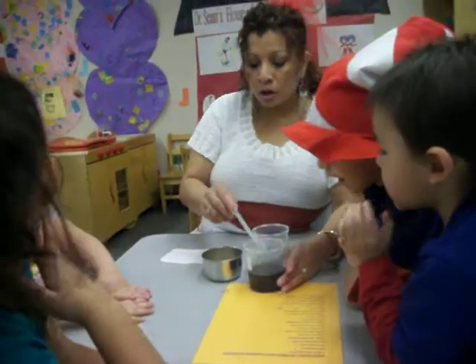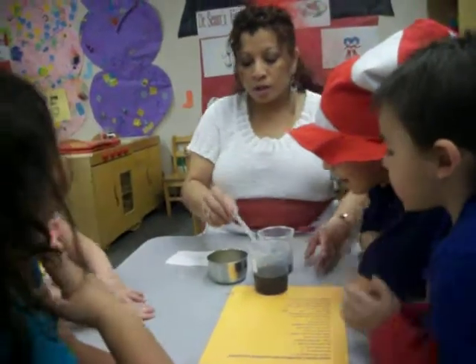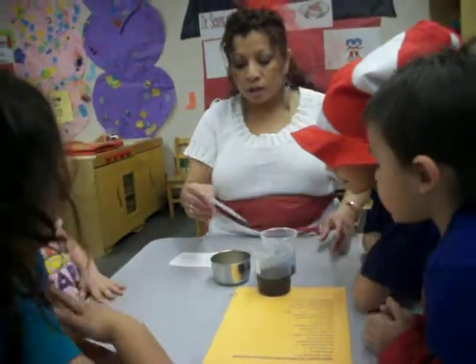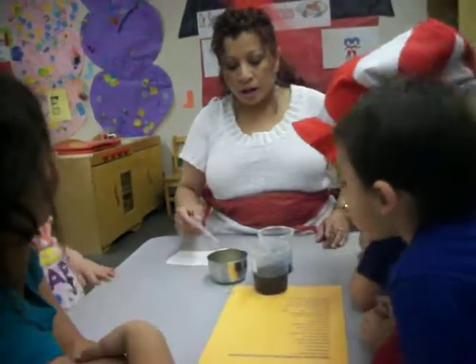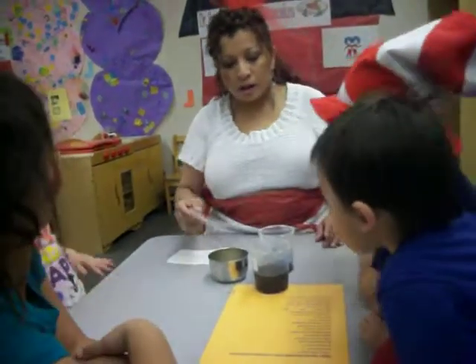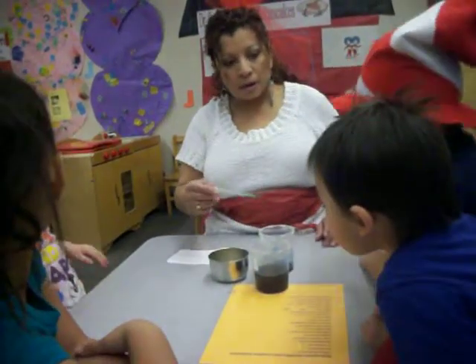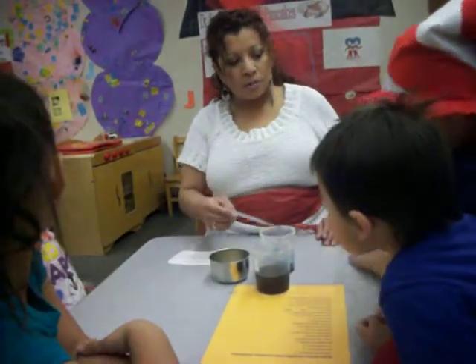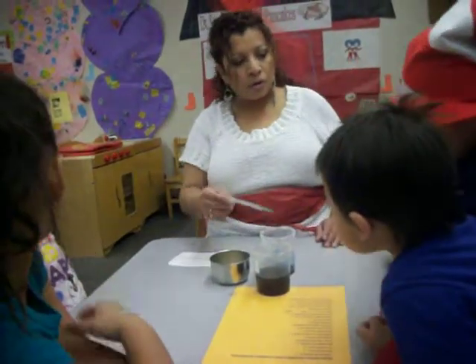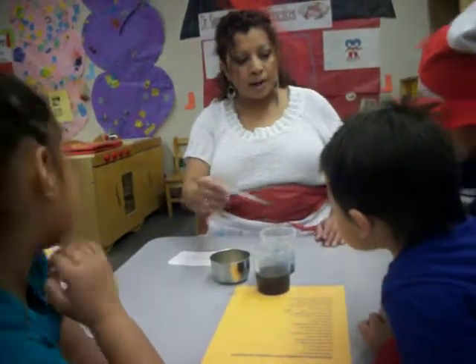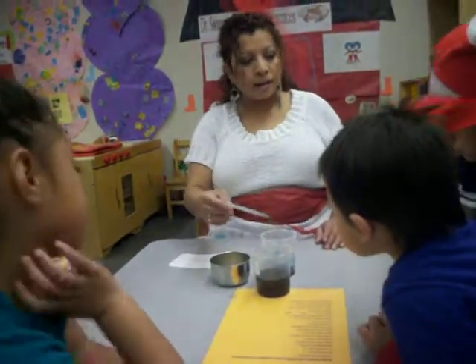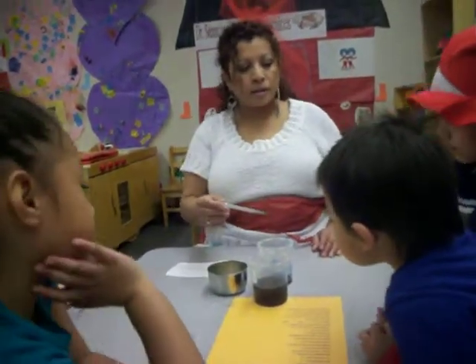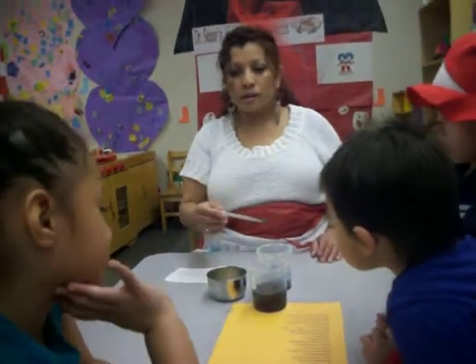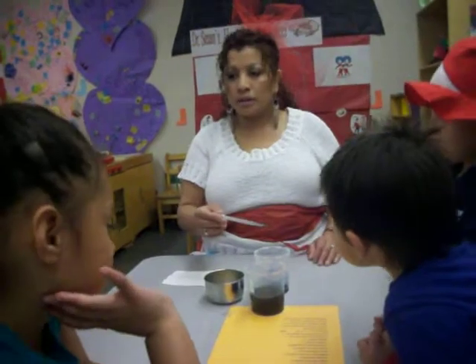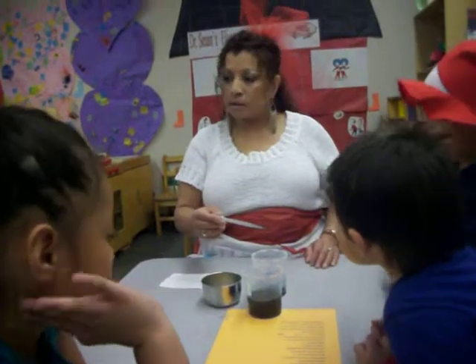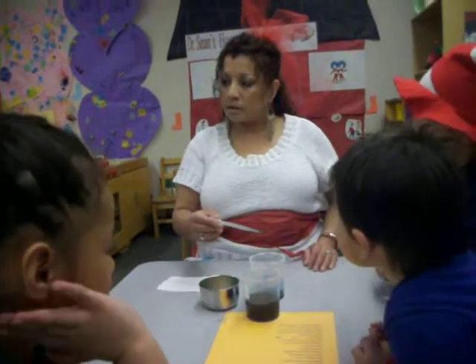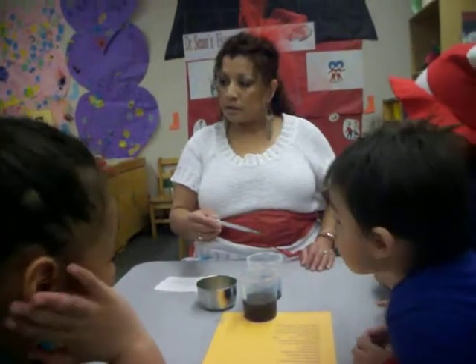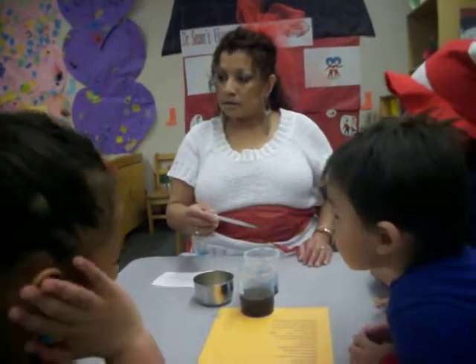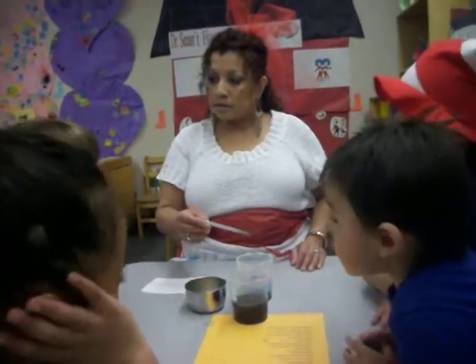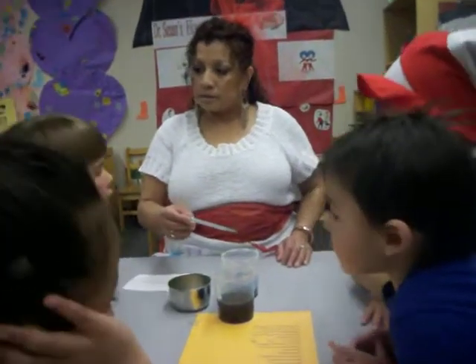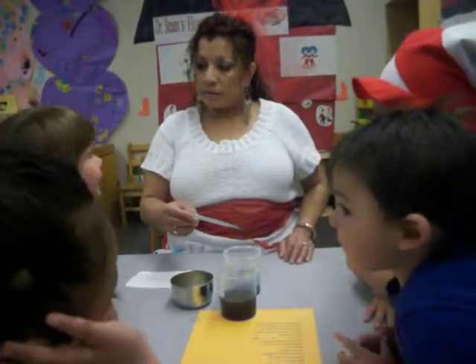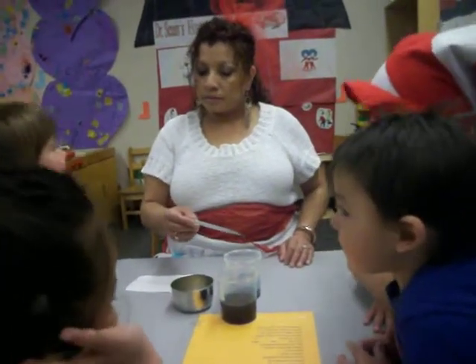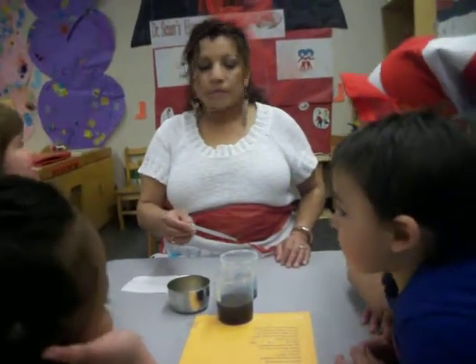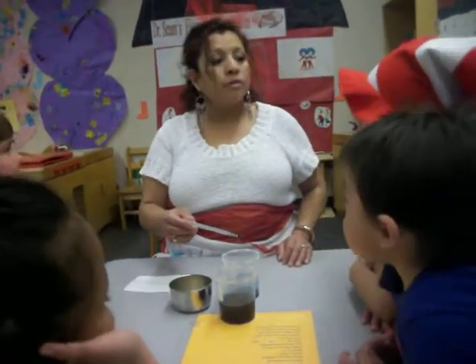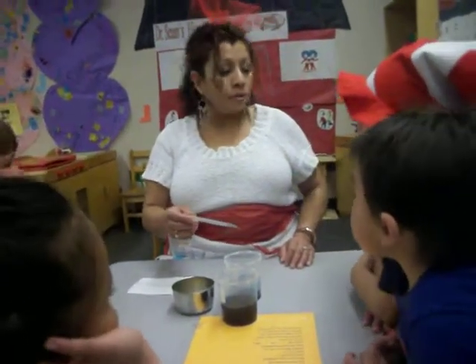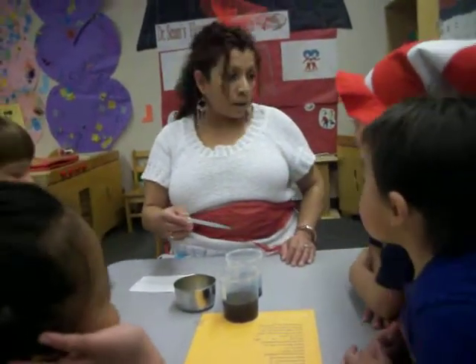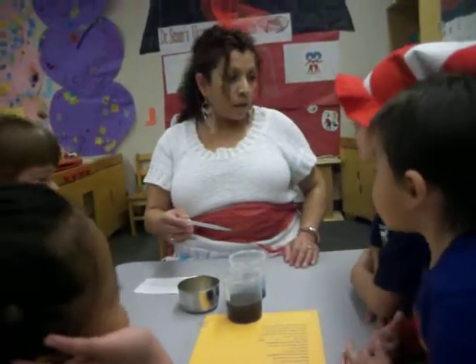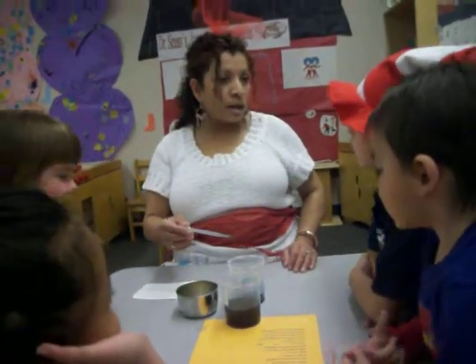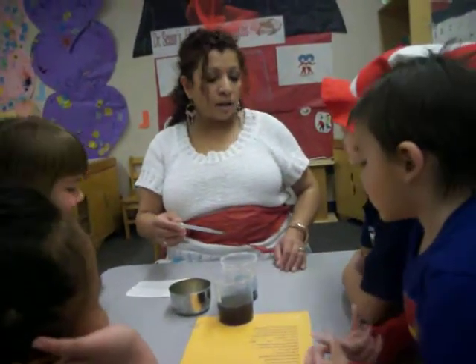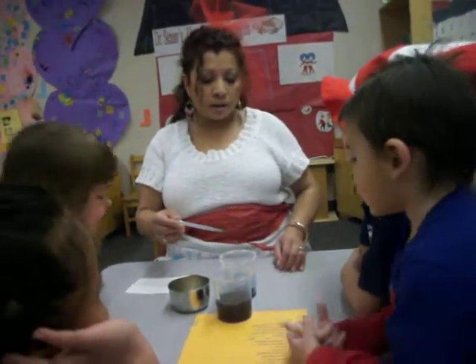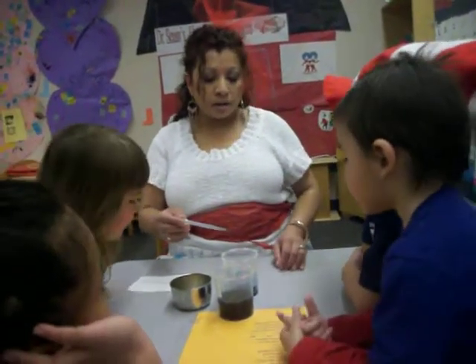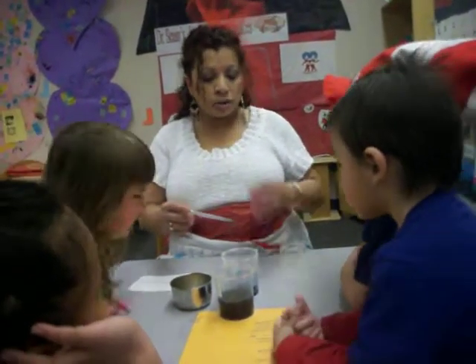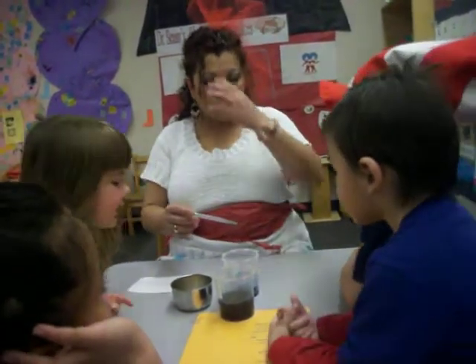So yellow and blue make what color? Green. Very good.